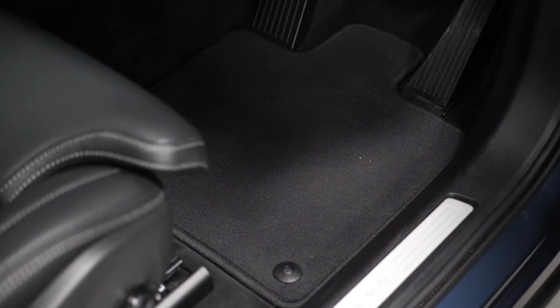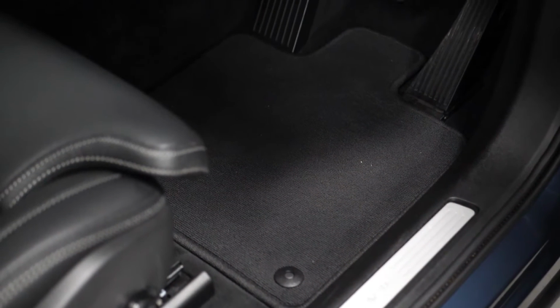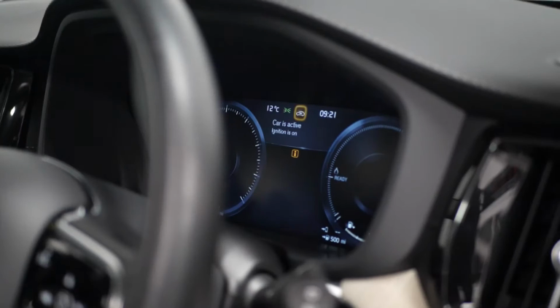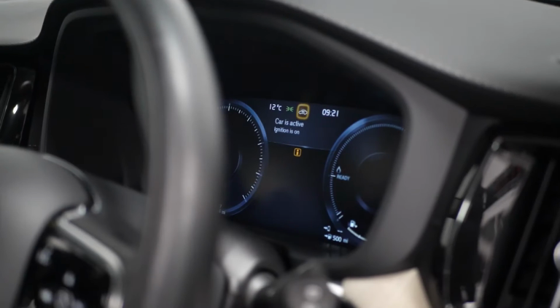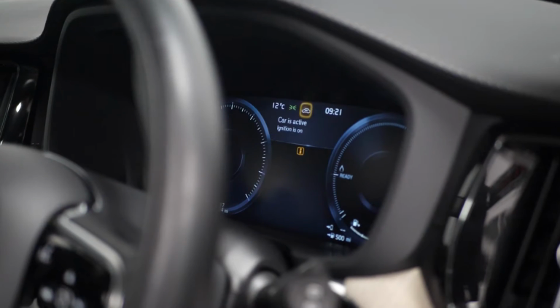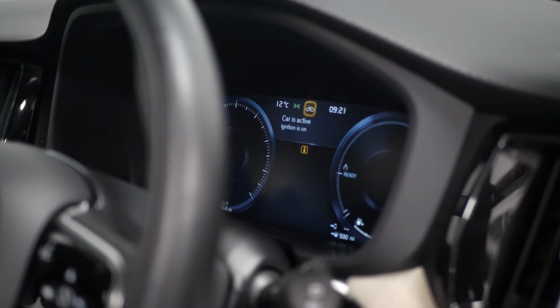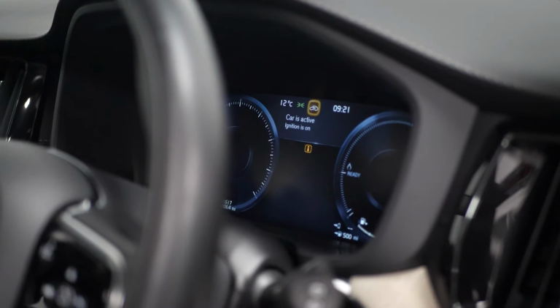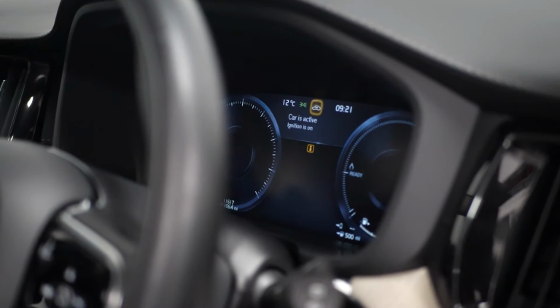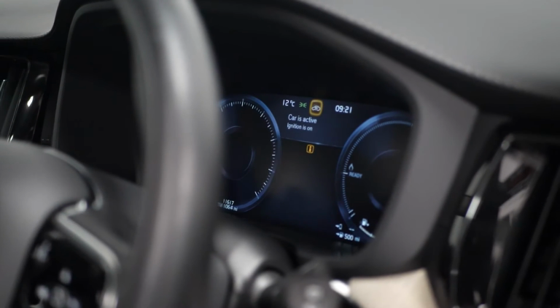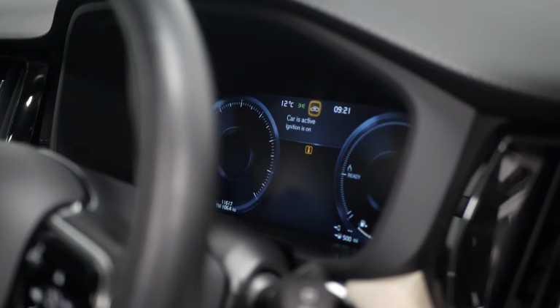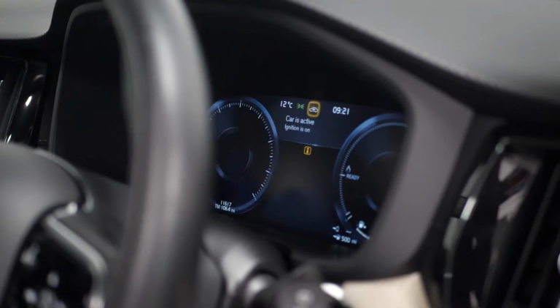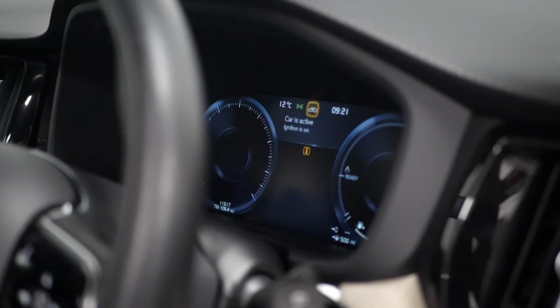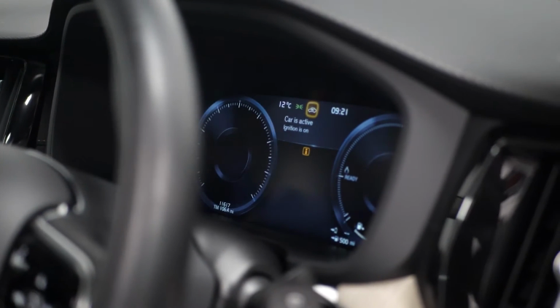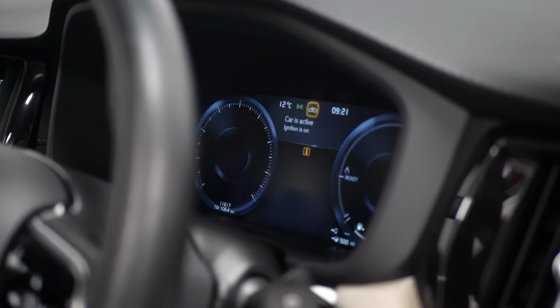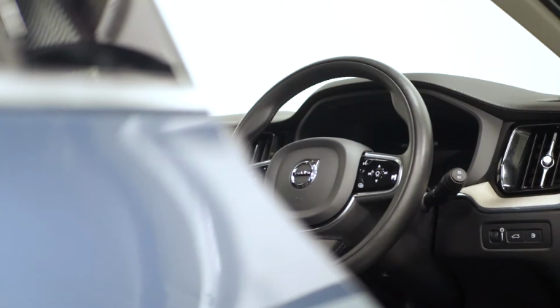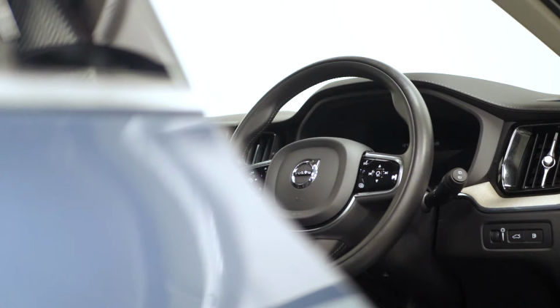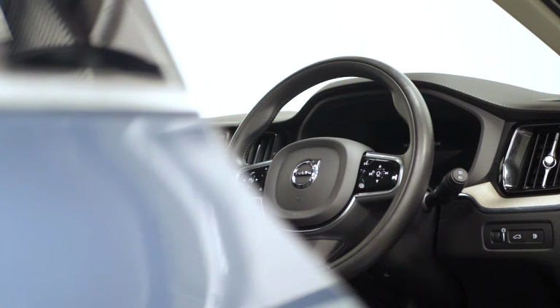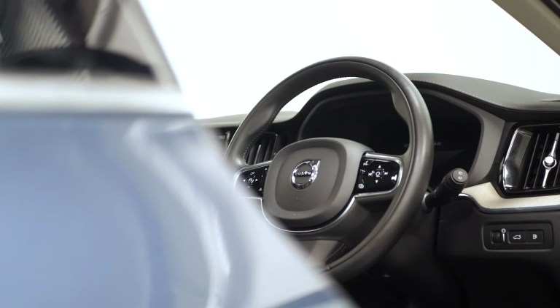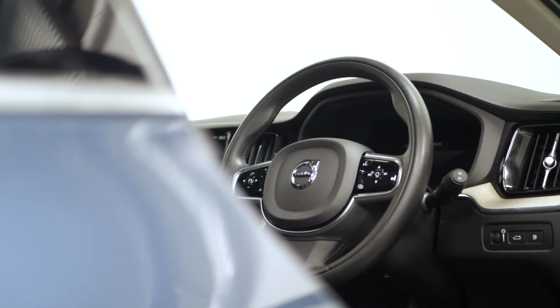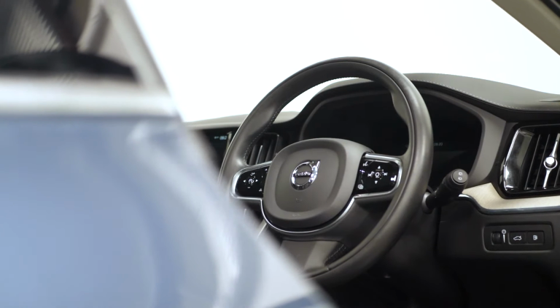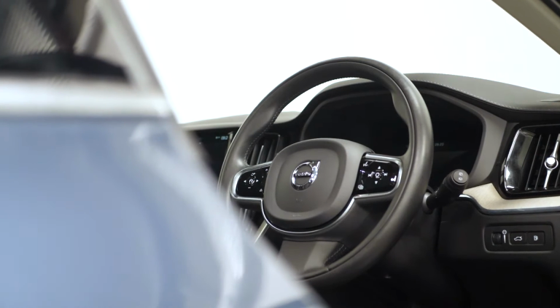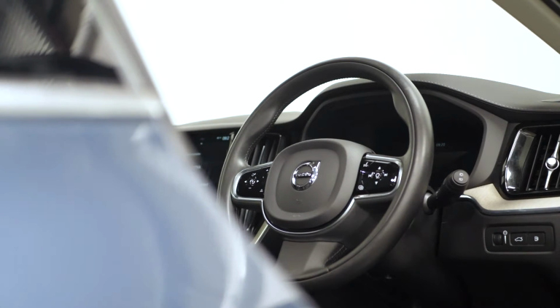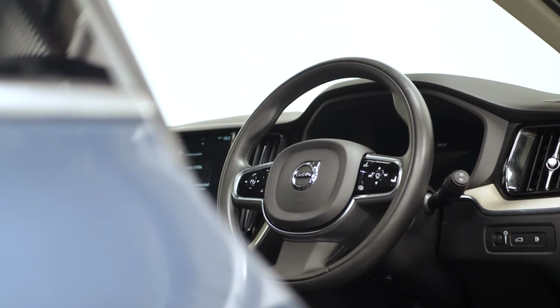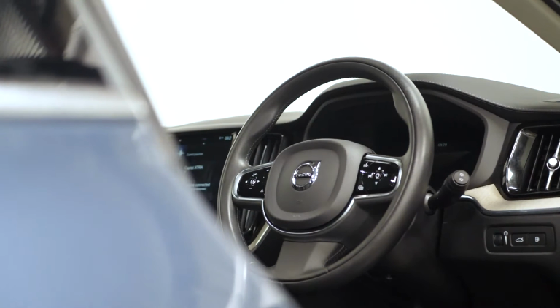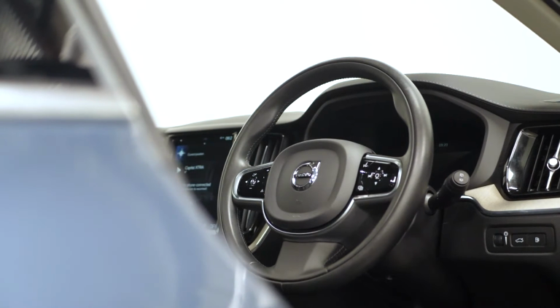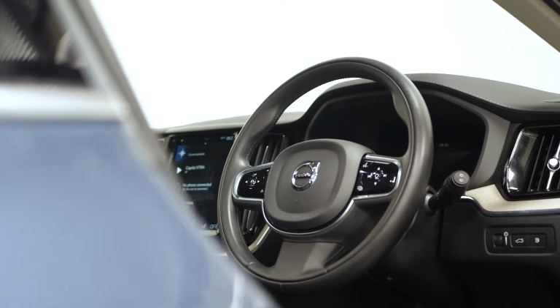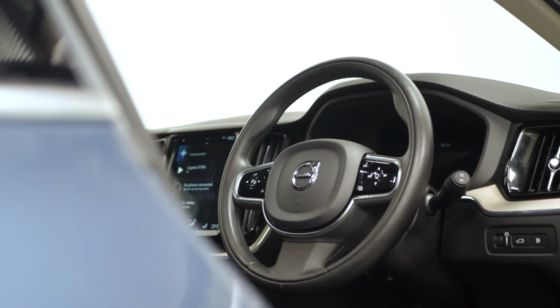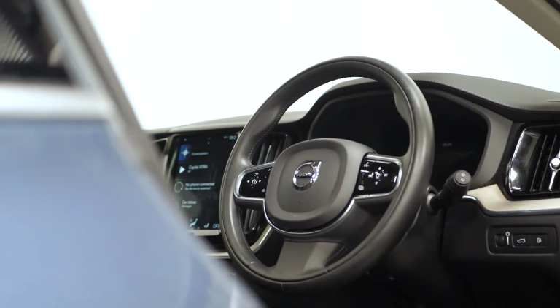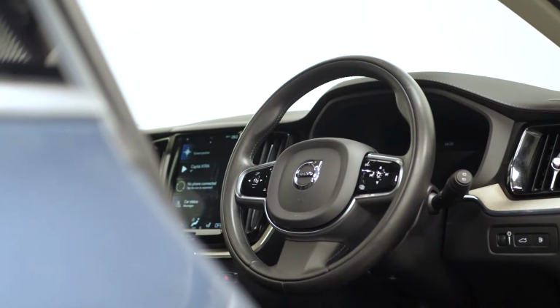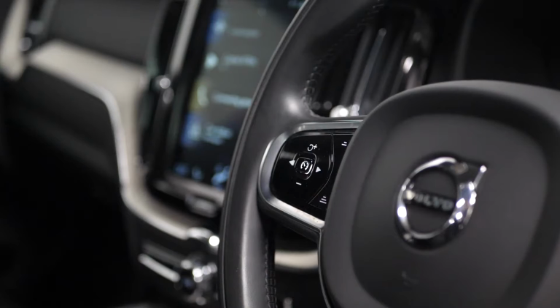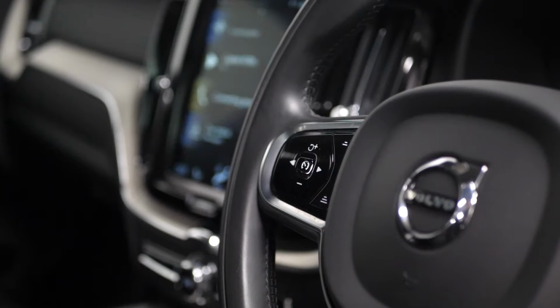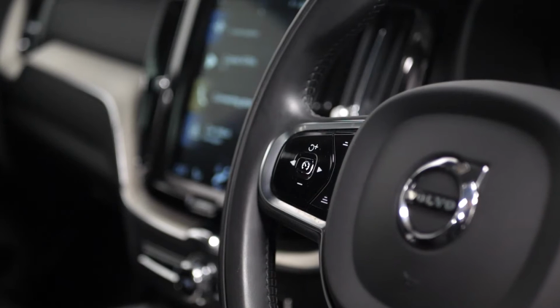The tailored instrument panel with the contrast stitching, and your heated leather multifunction steering wheel with your cruise control accessible from here.